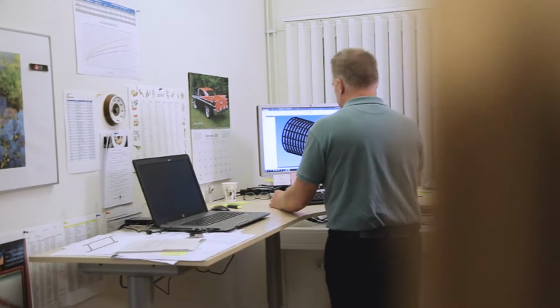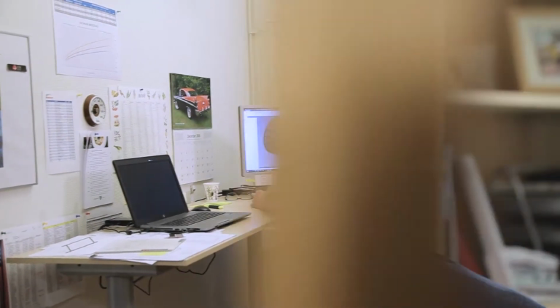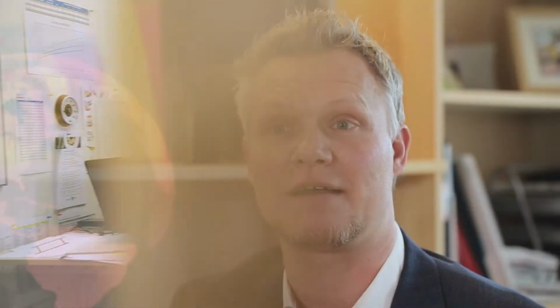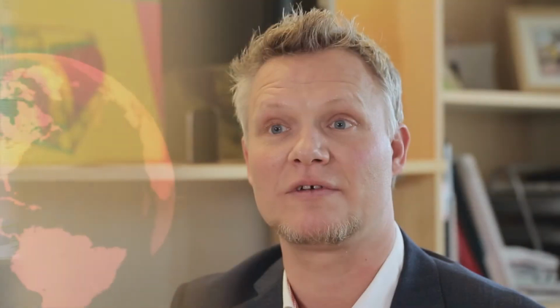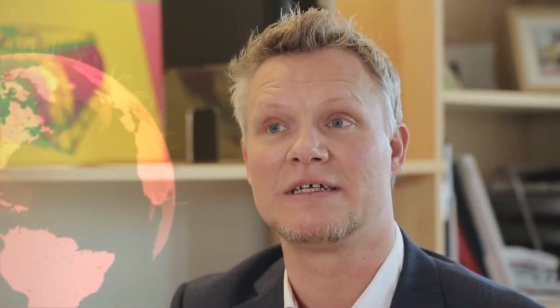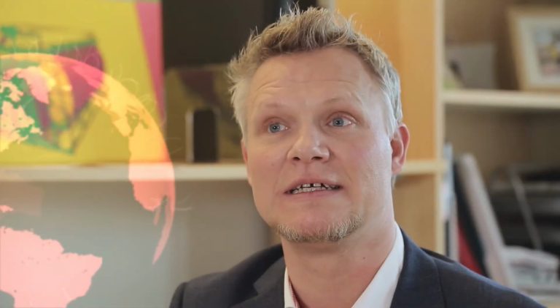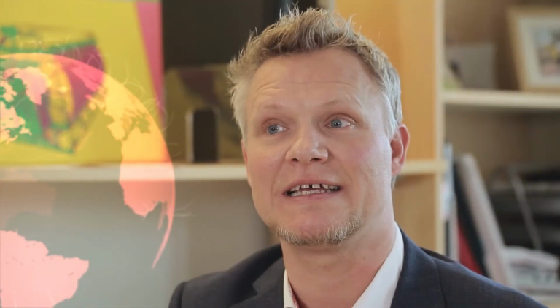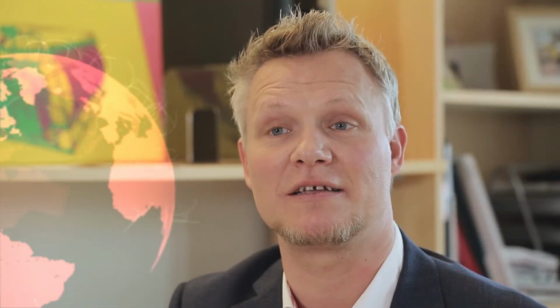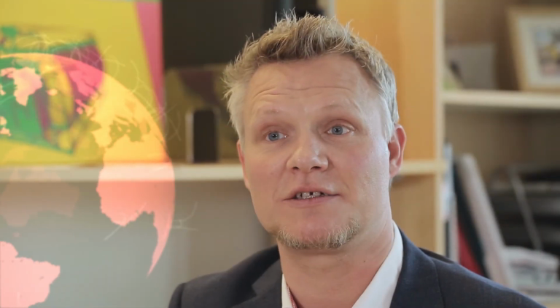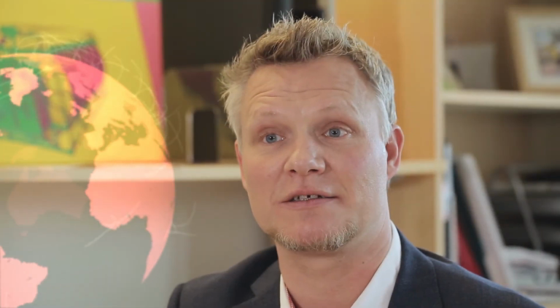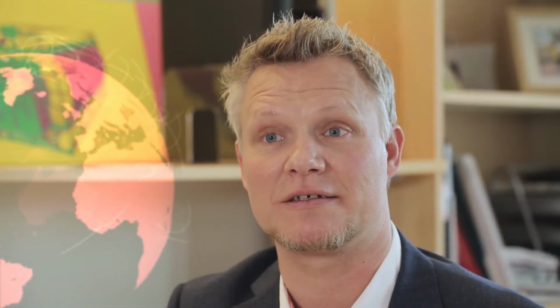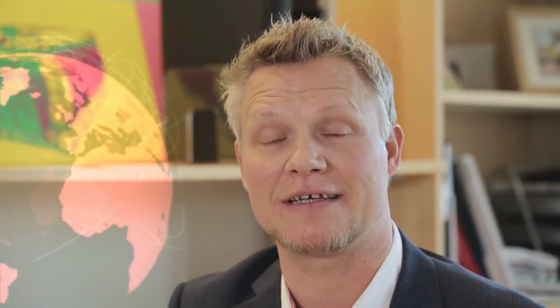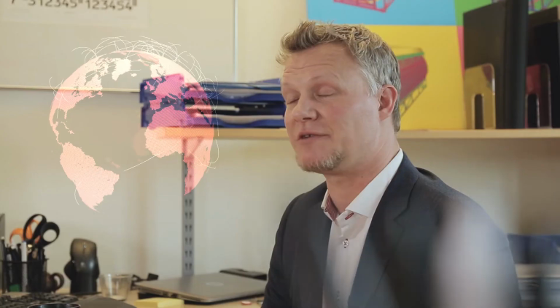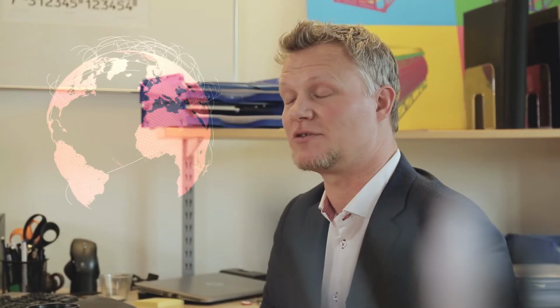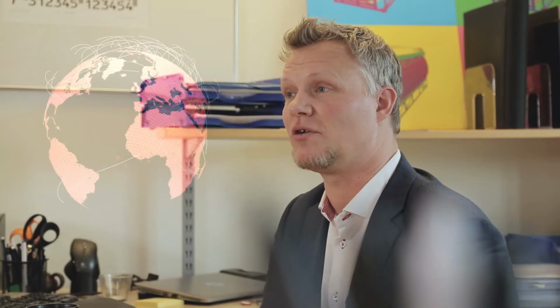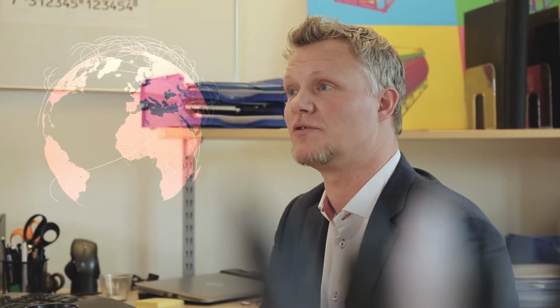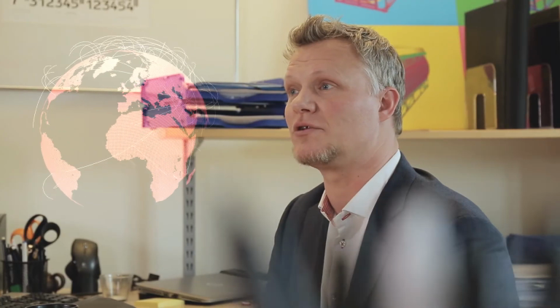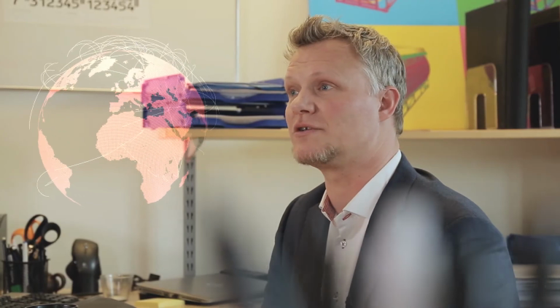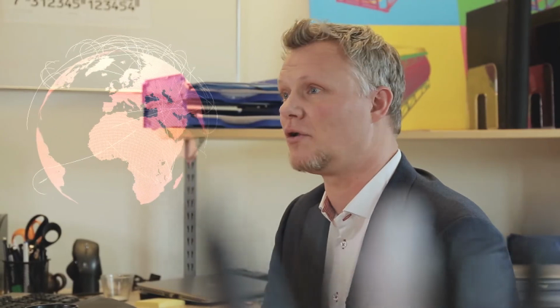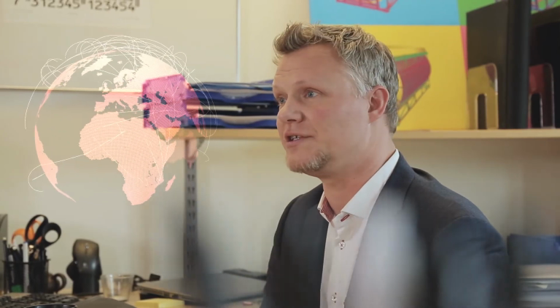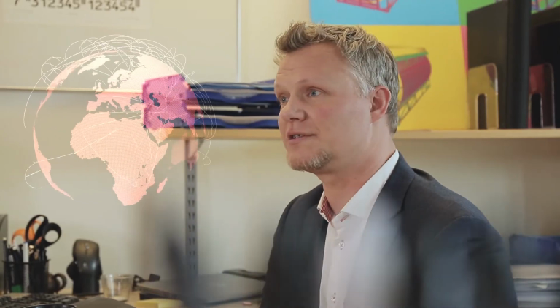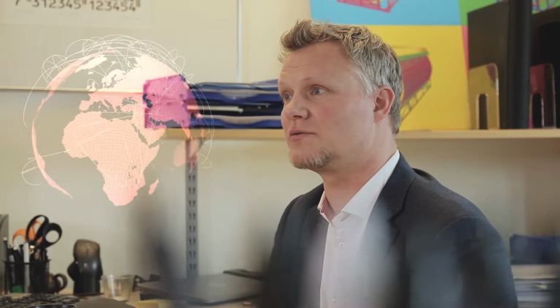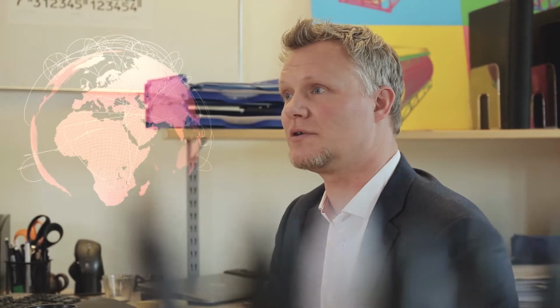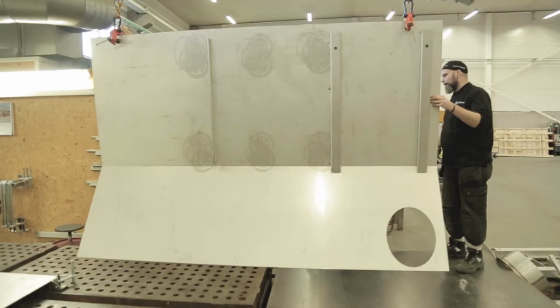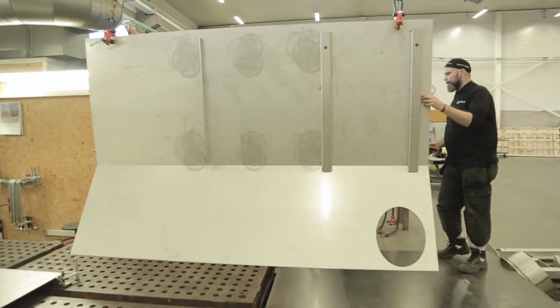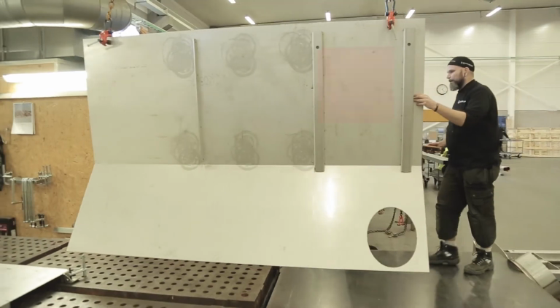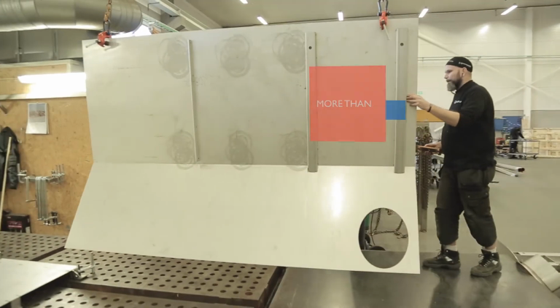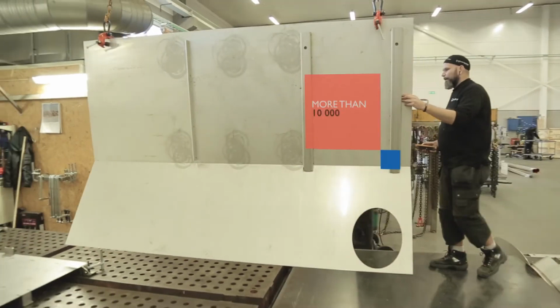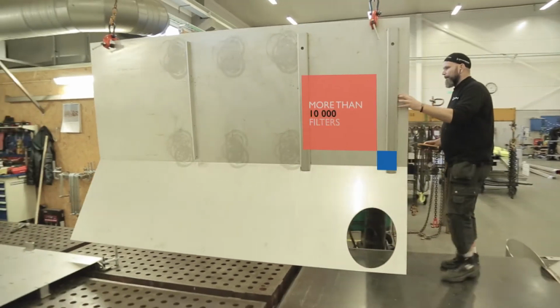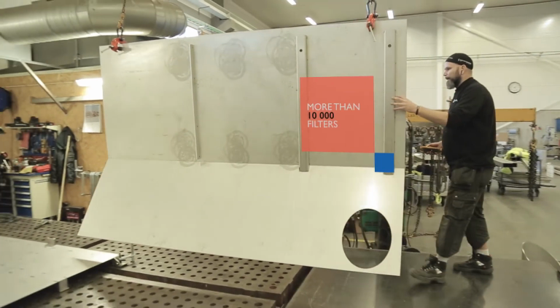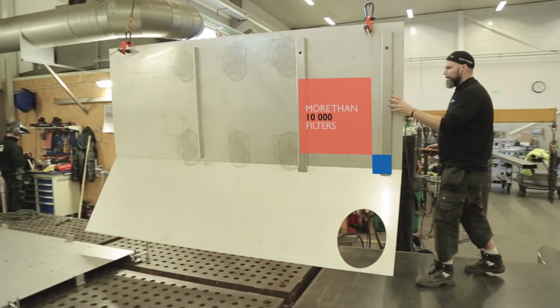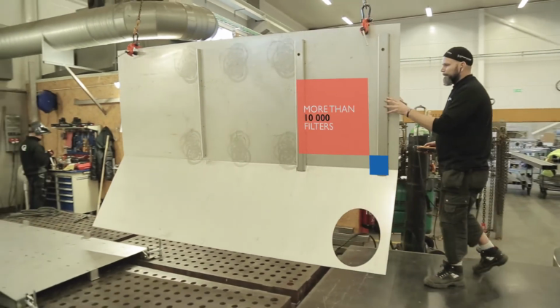We have installations all over the world, in all regions of the world.